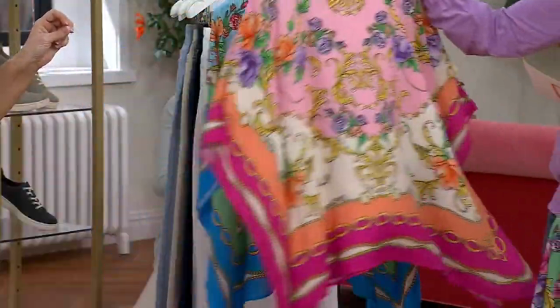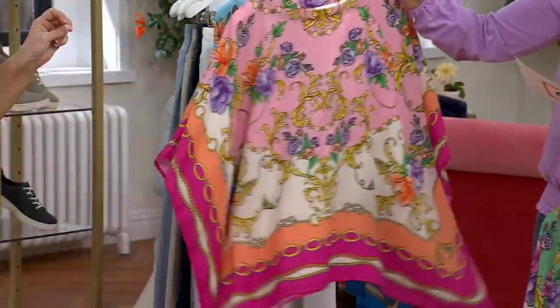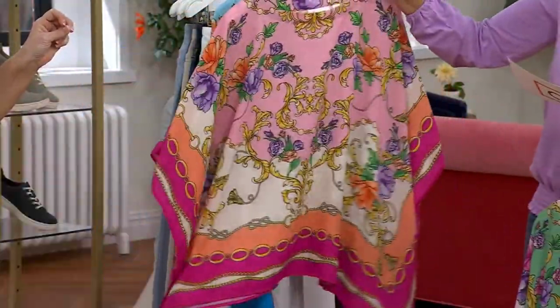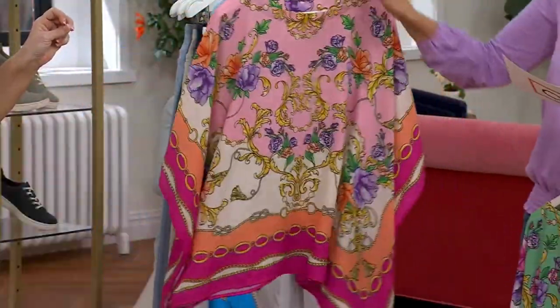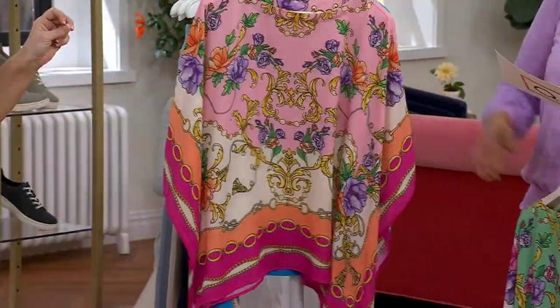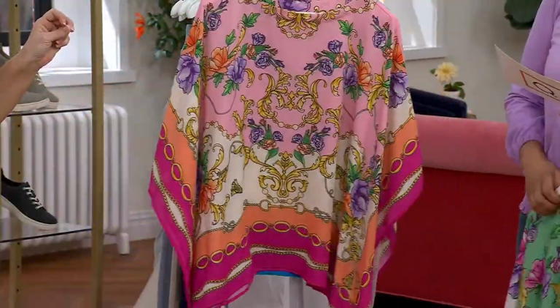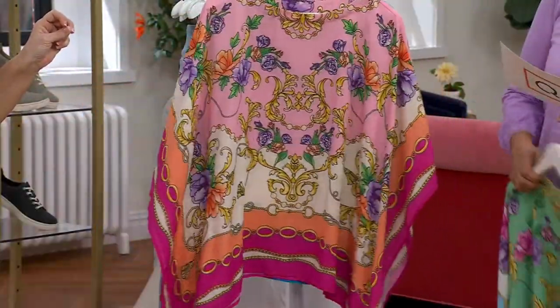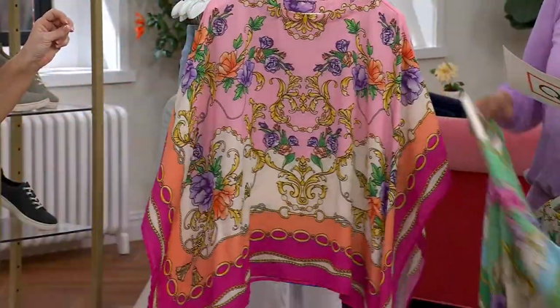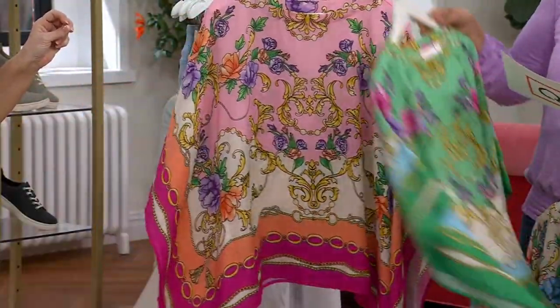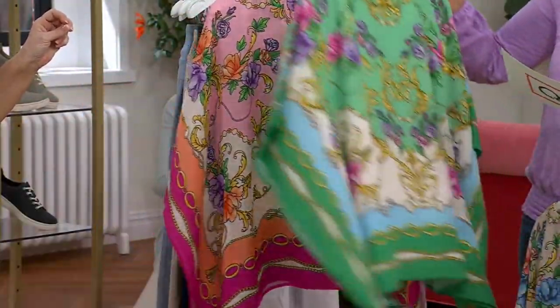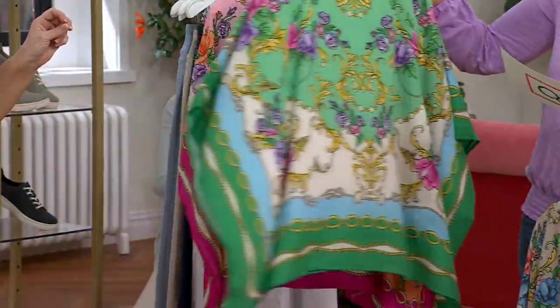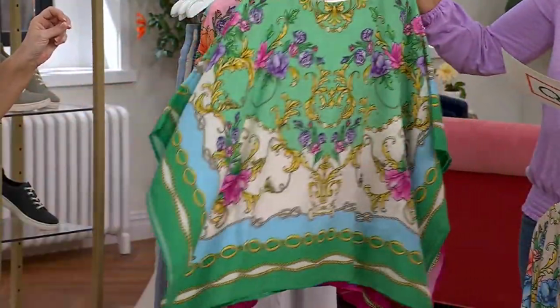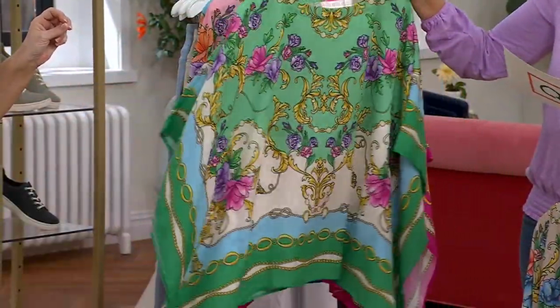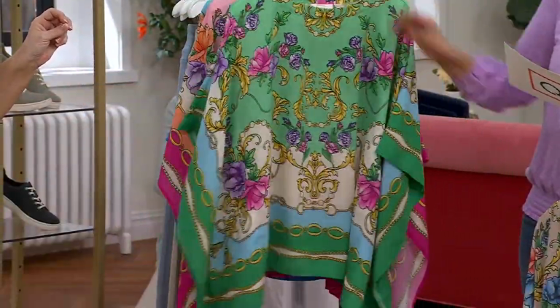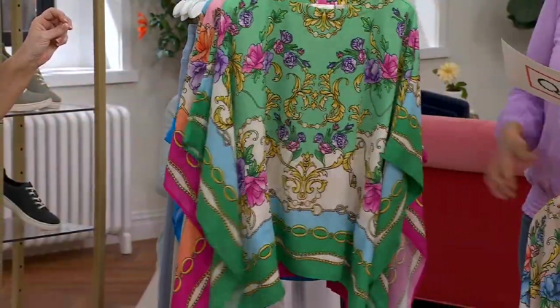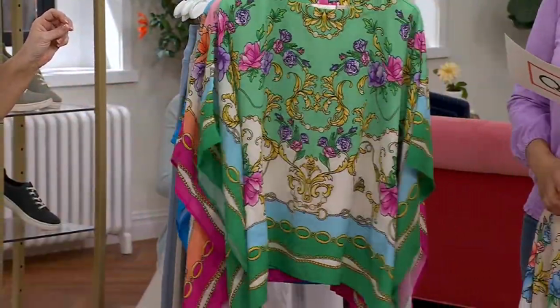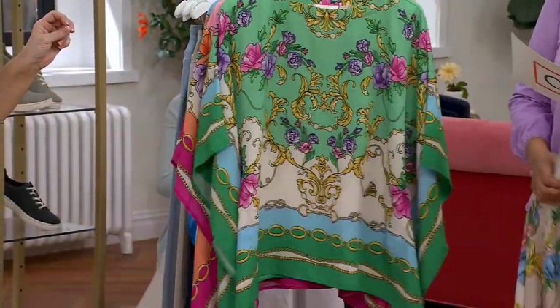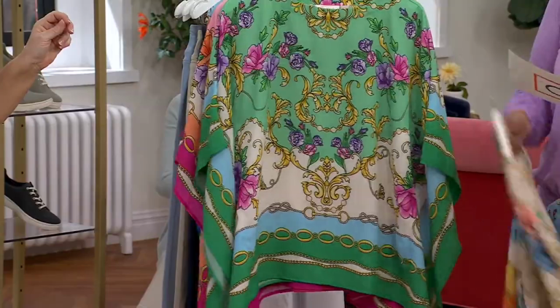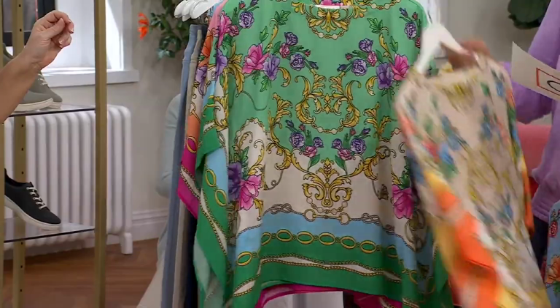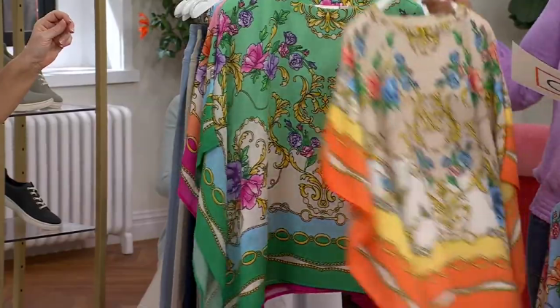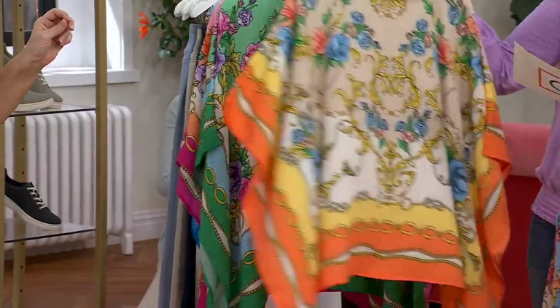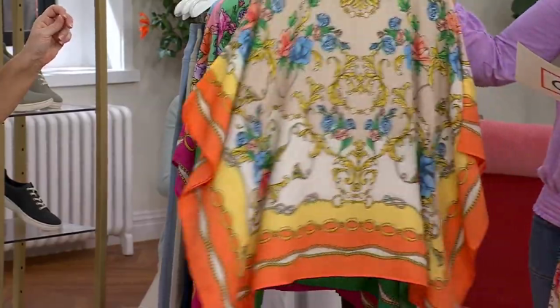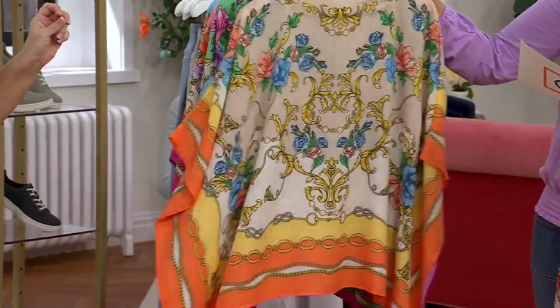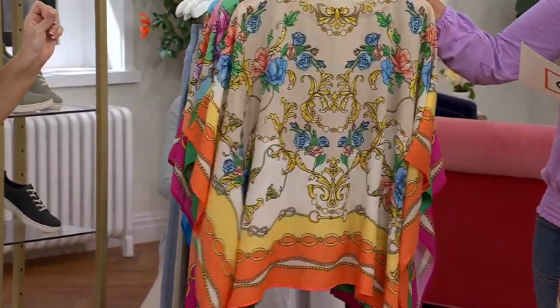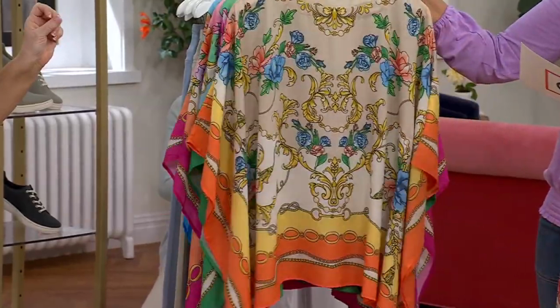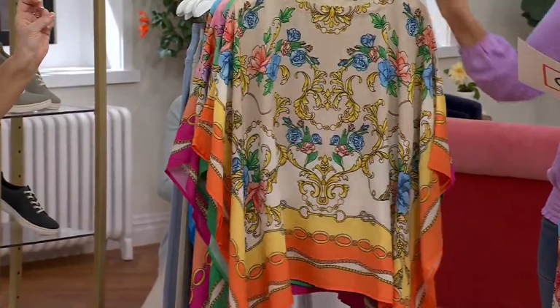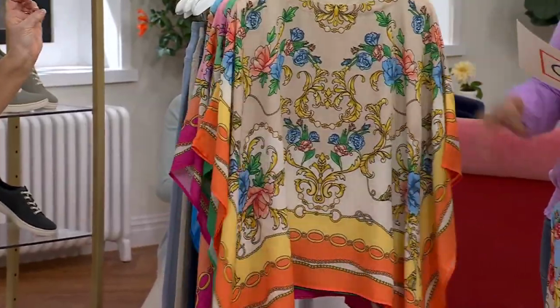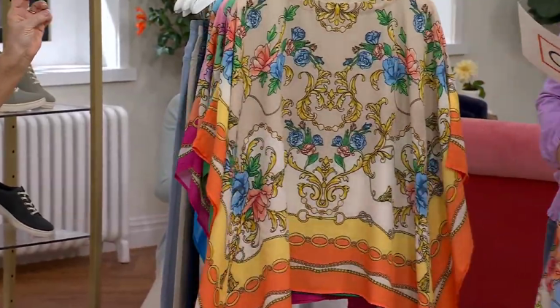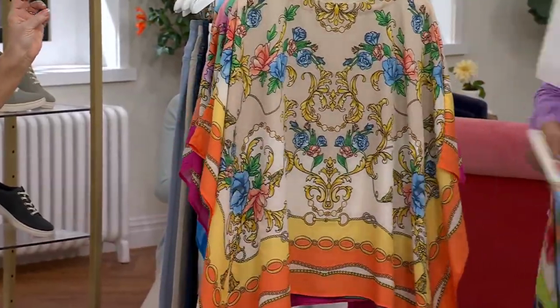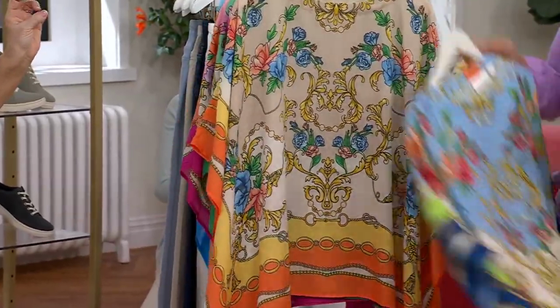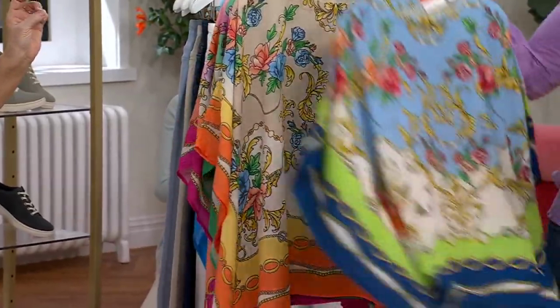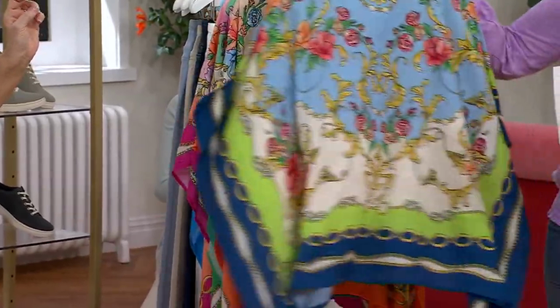Bird of paradise. What to pick? And then marina blue.